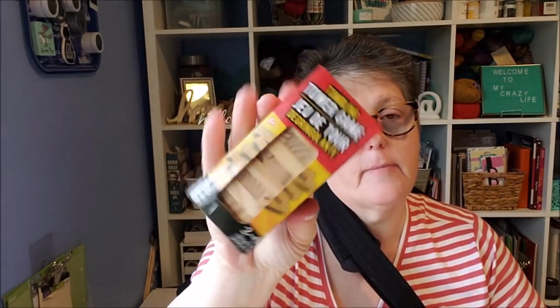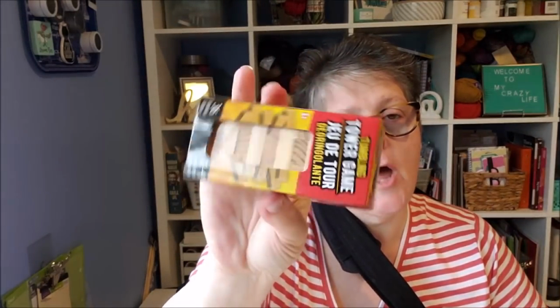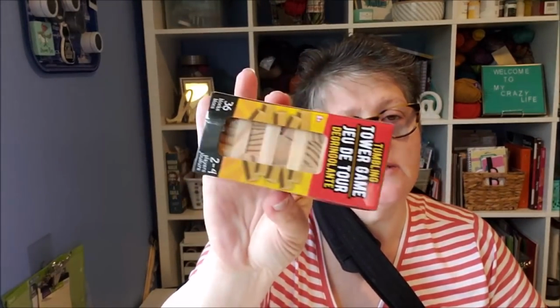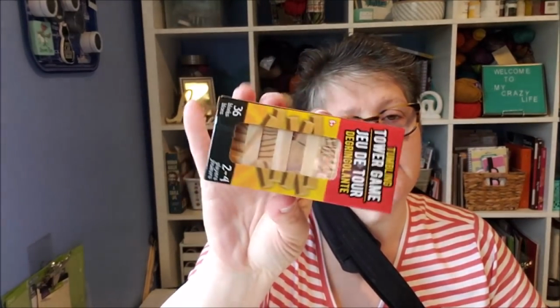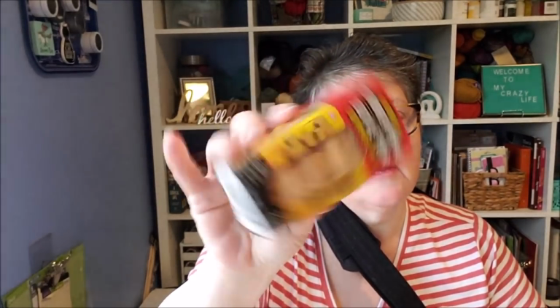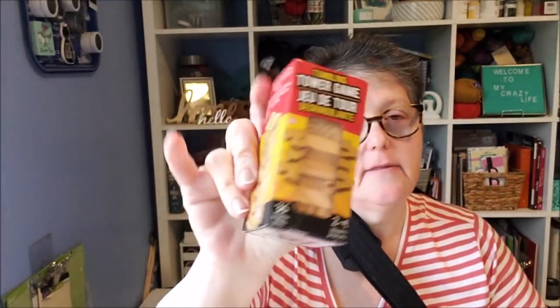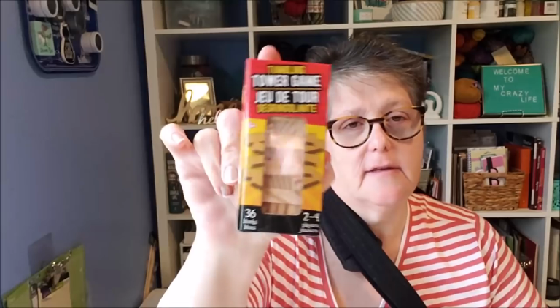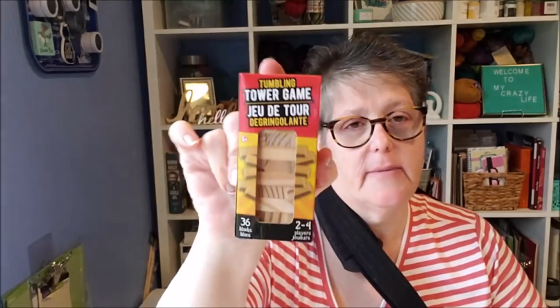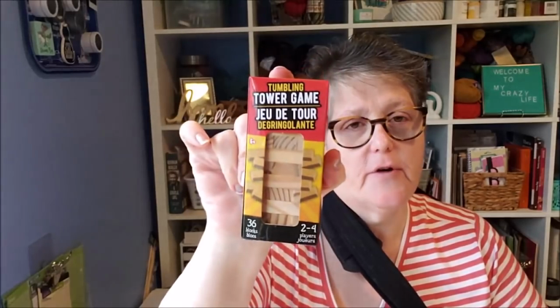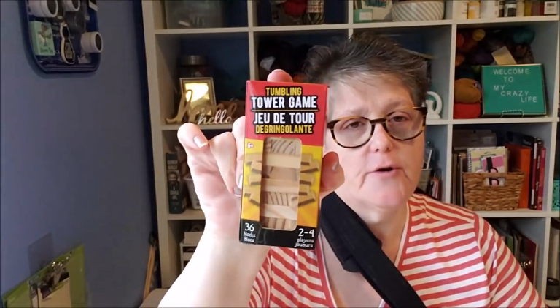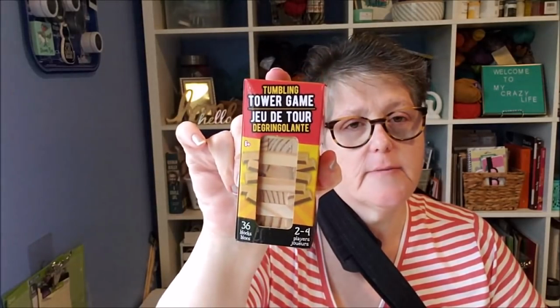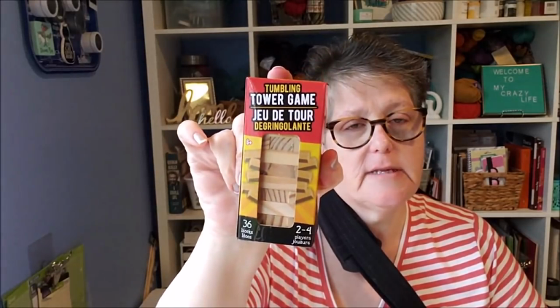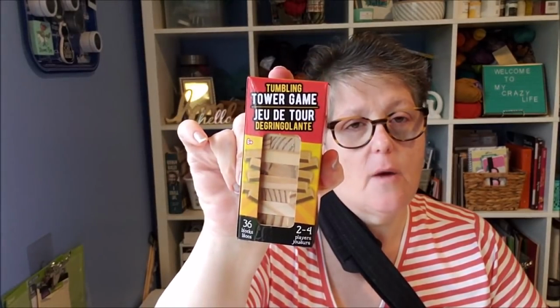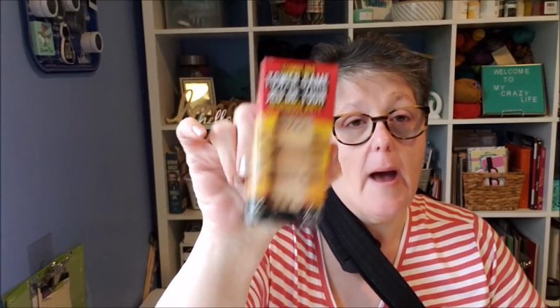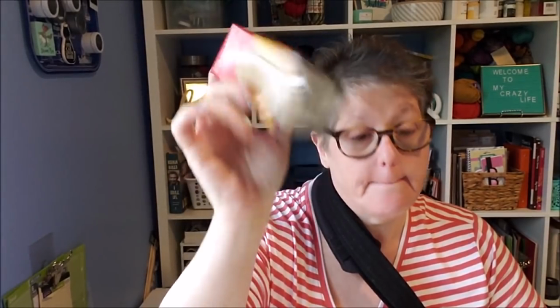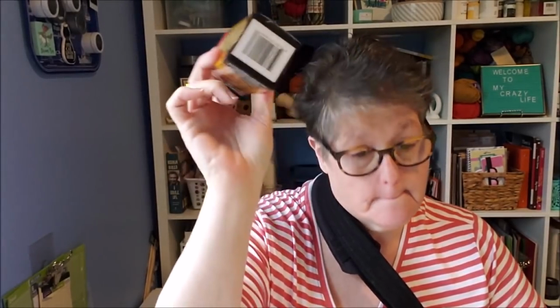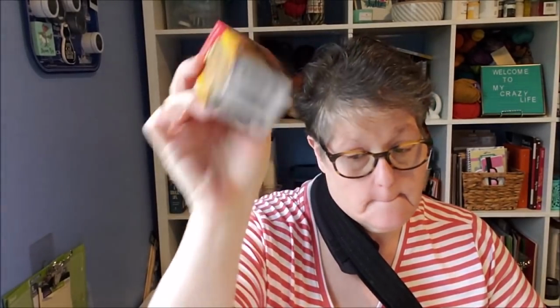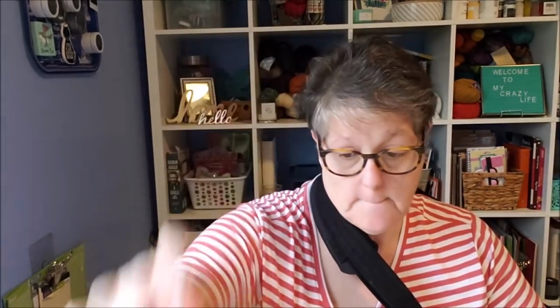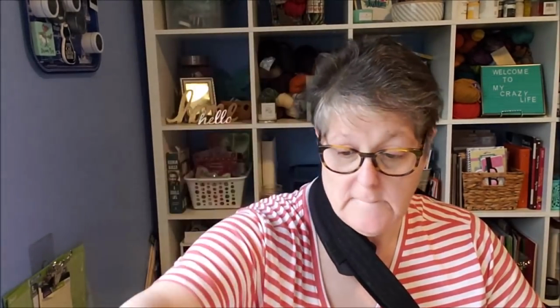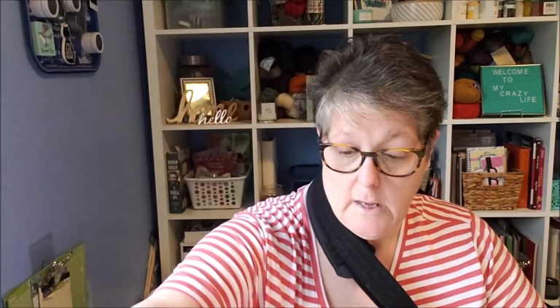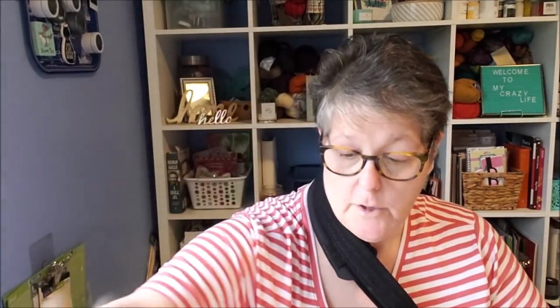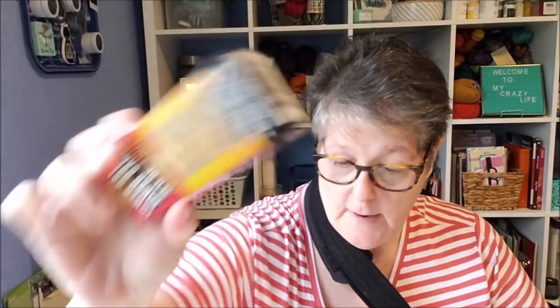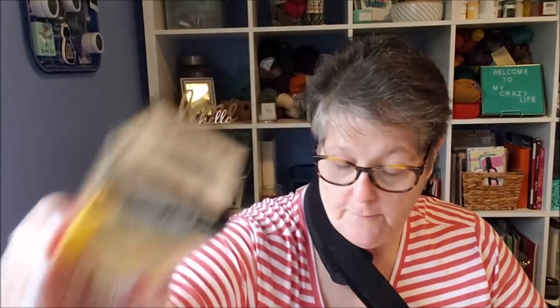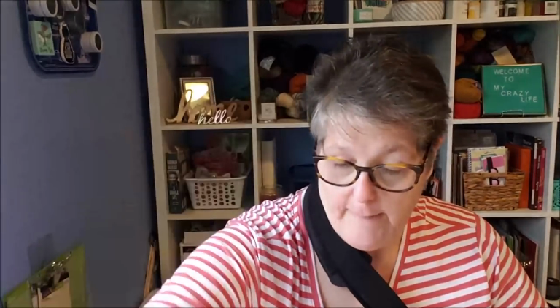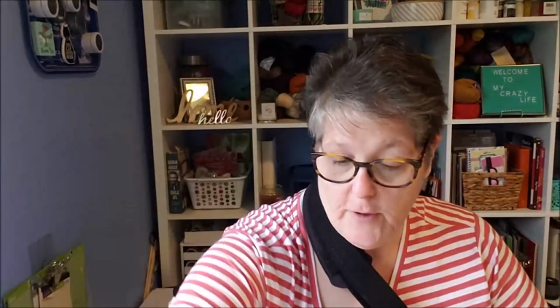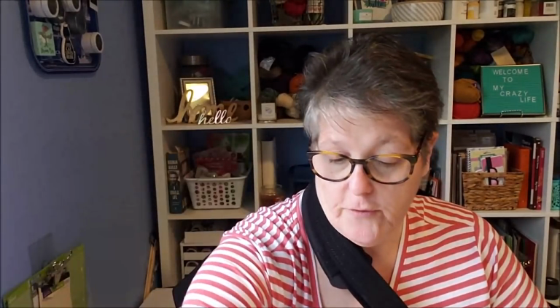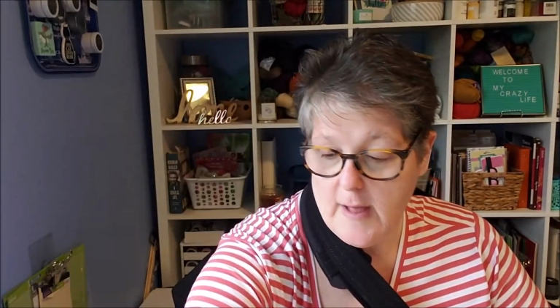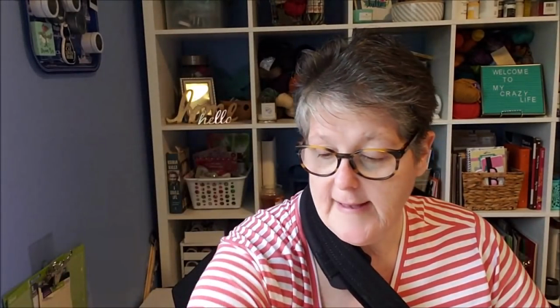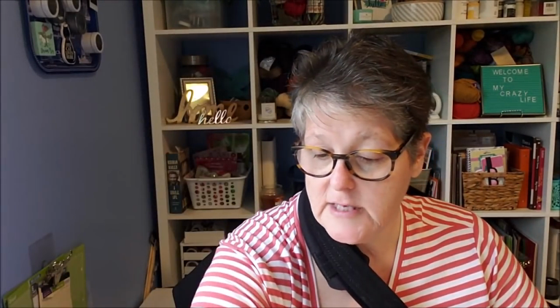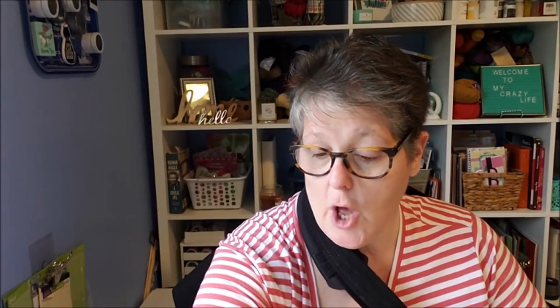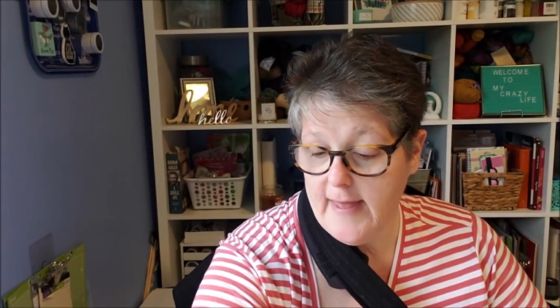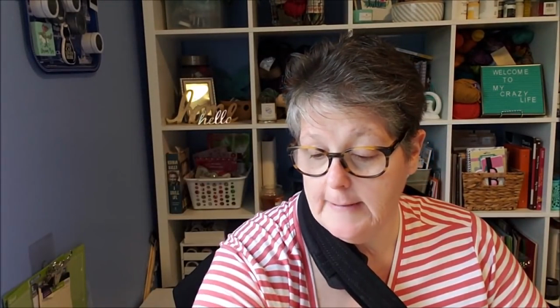I'm all over the place today! I picked up a set of wooden blocks — this is going to be for a Christmas DIY, so I grabbed those while I saw them.